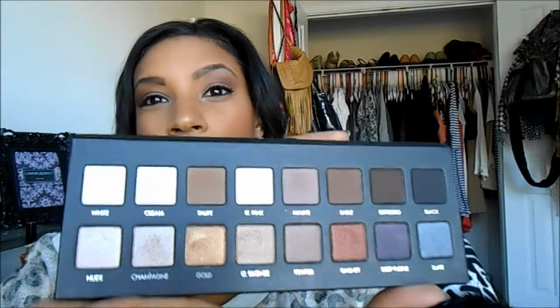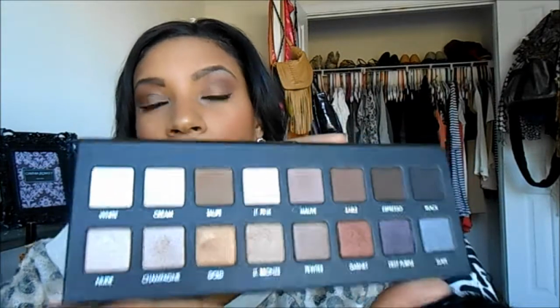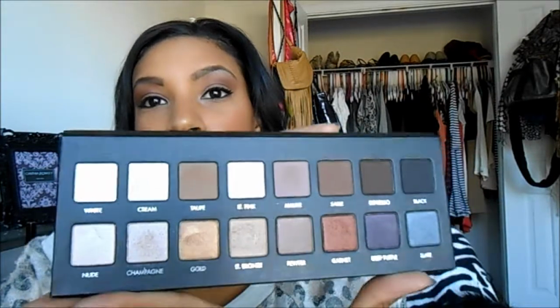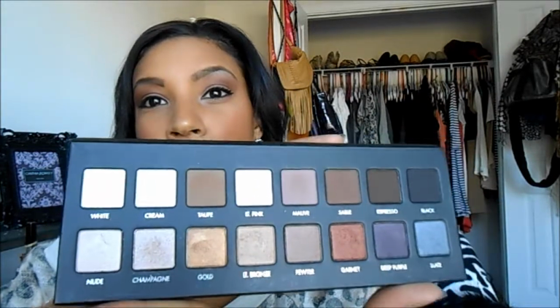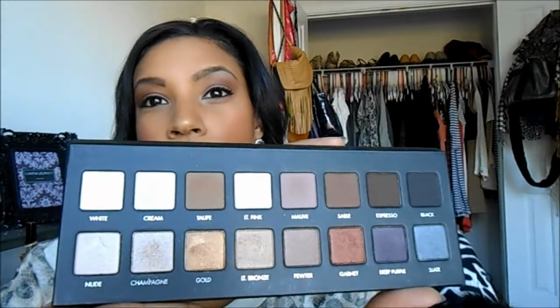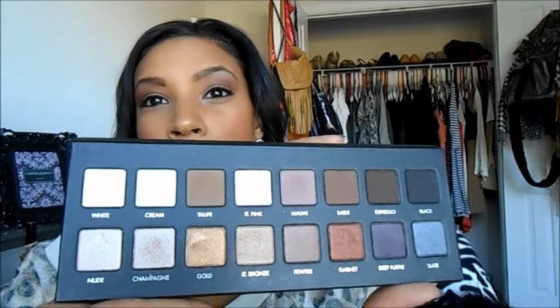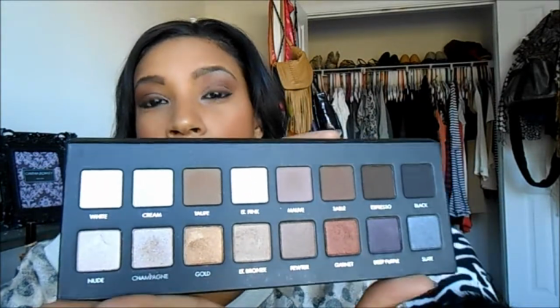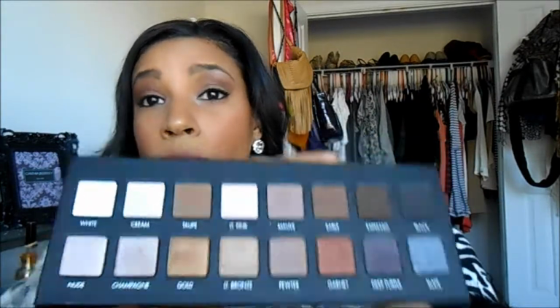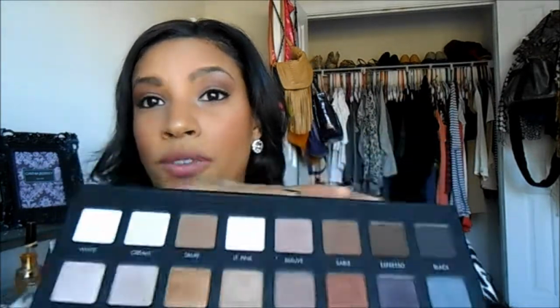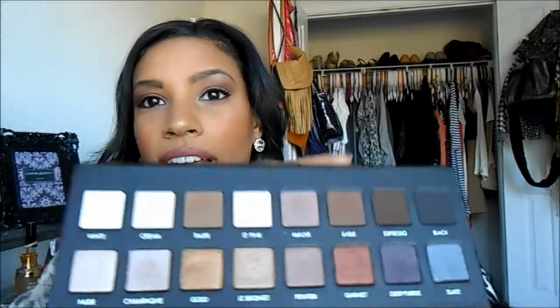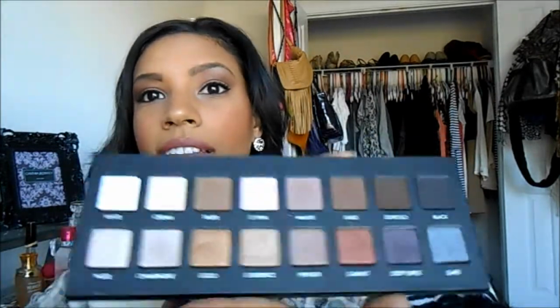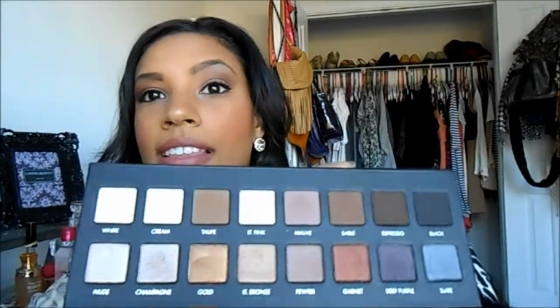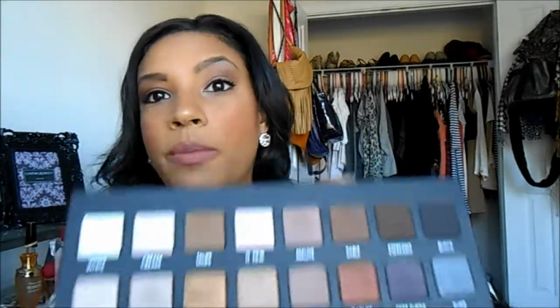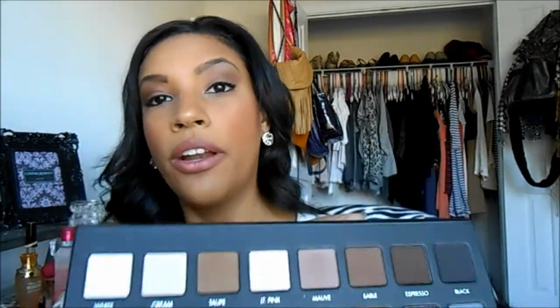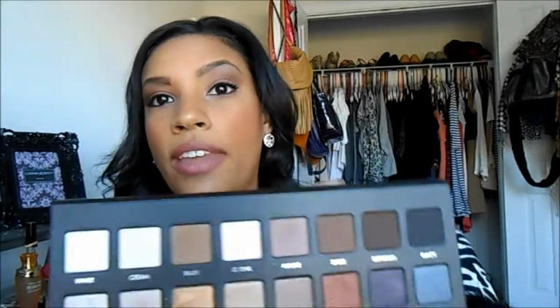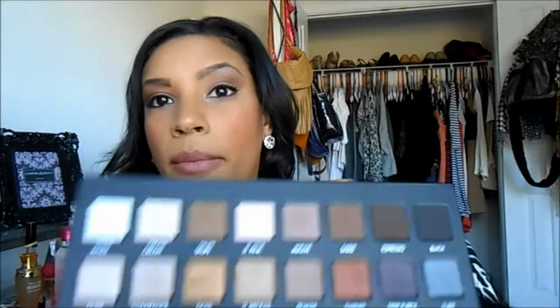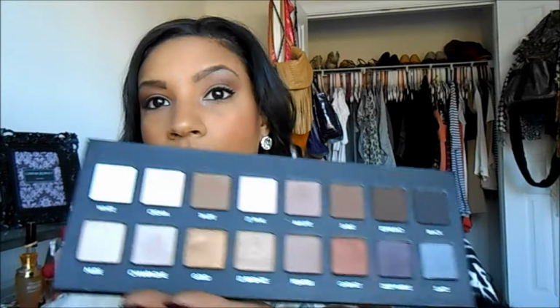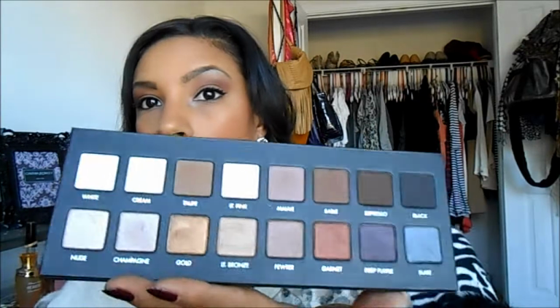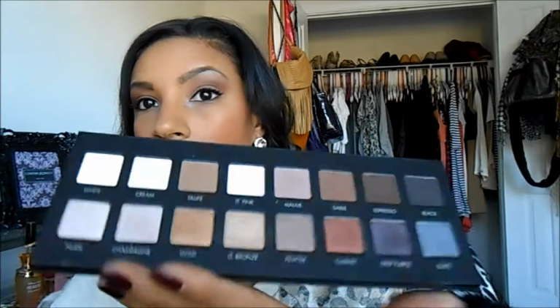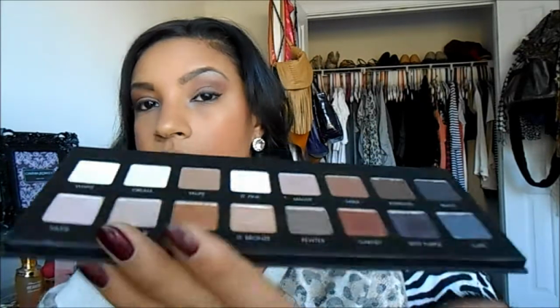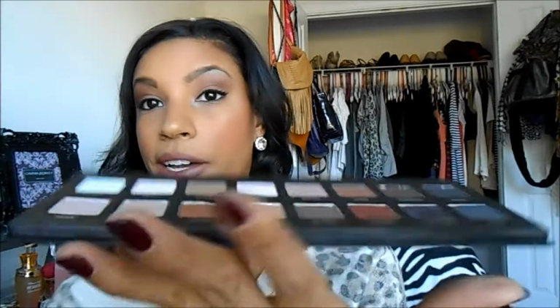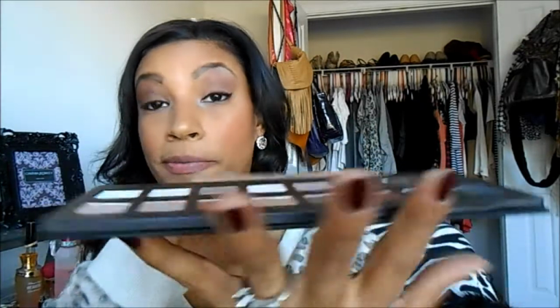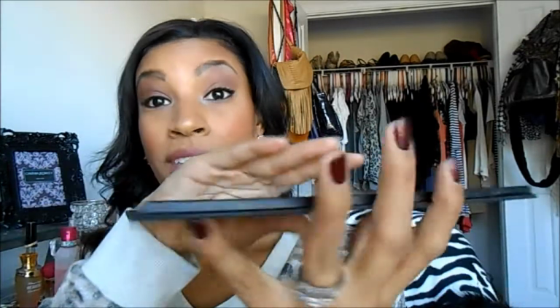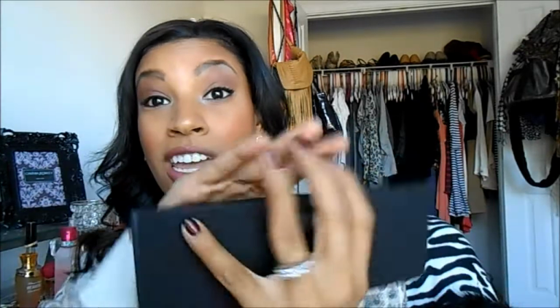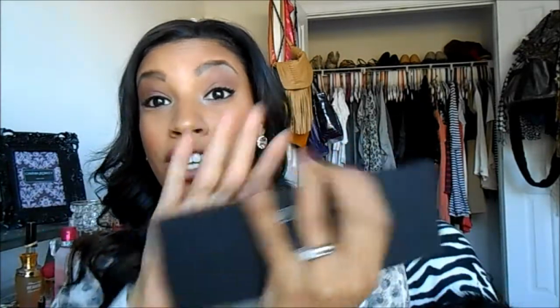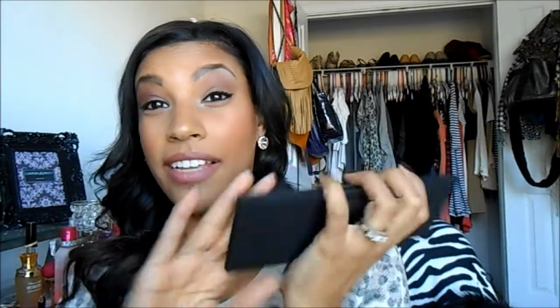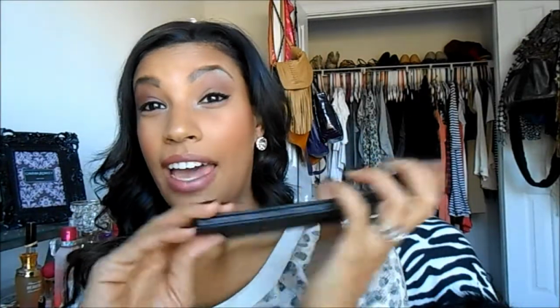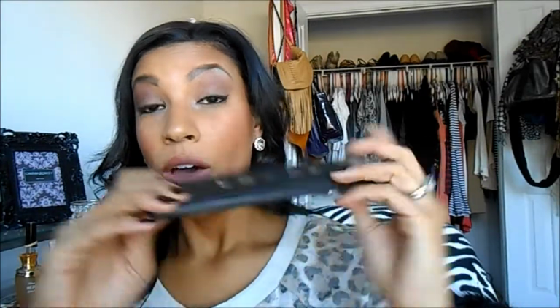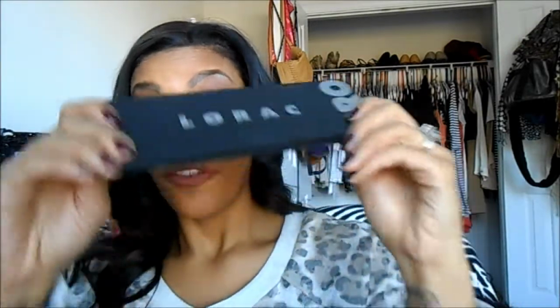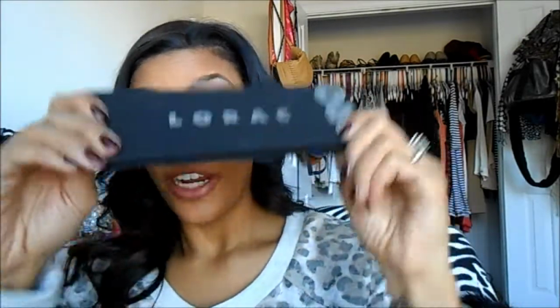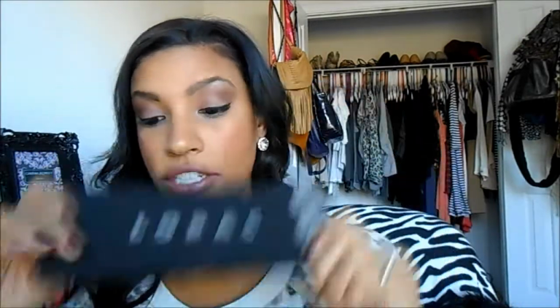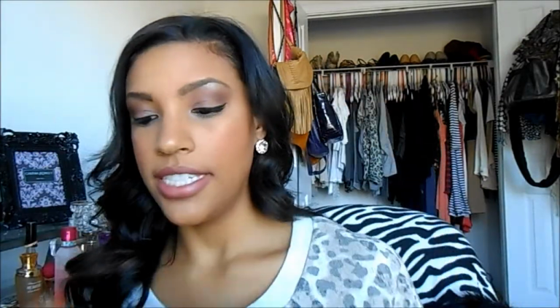I couldn't even choose — I almost feel like I like this better than my Naked palette. So check that out if you're interested.